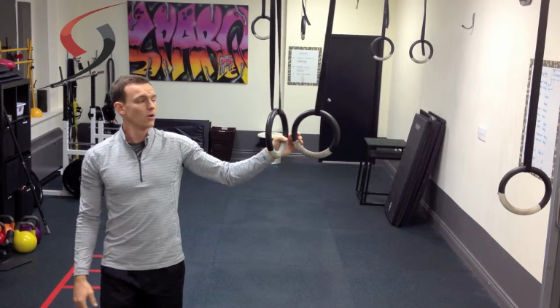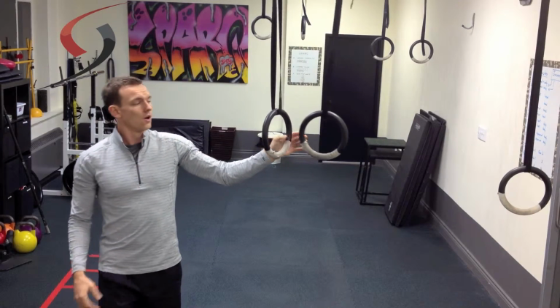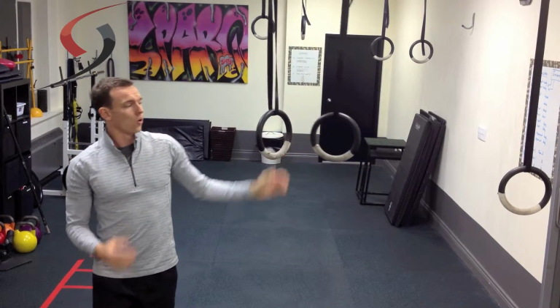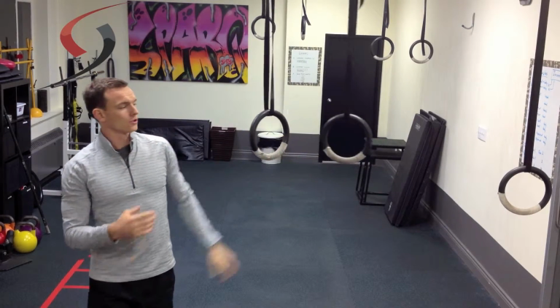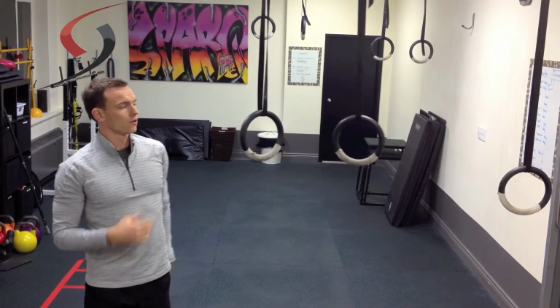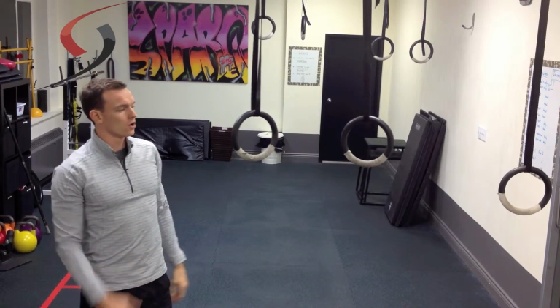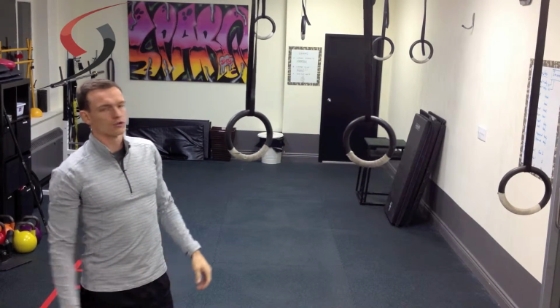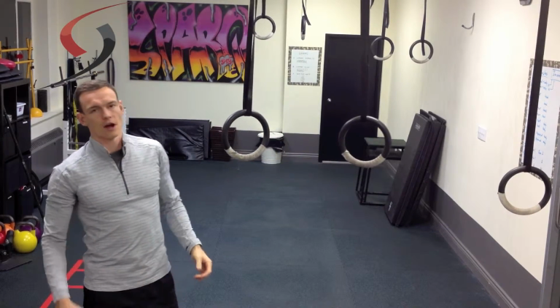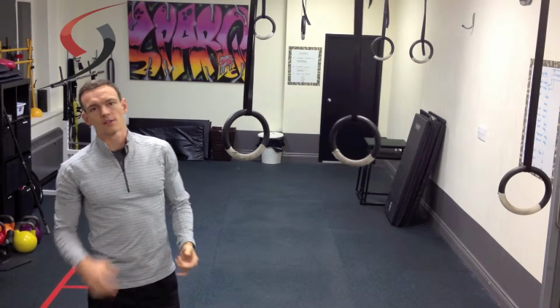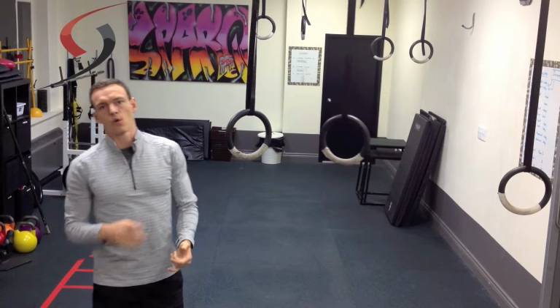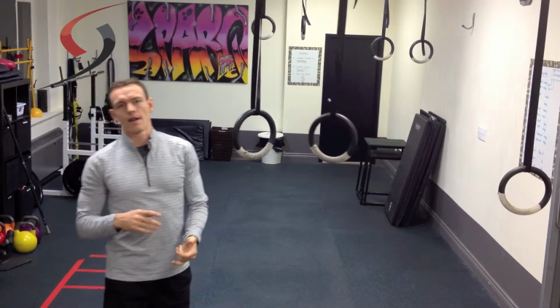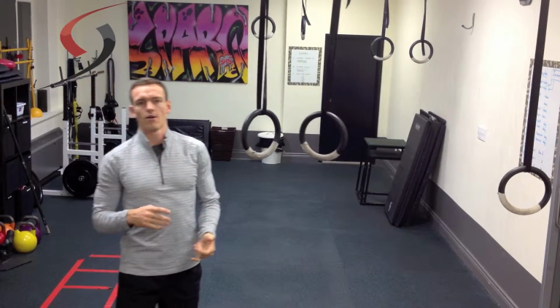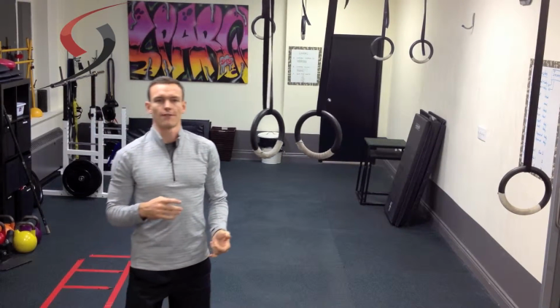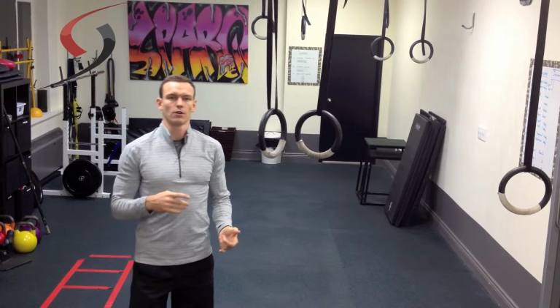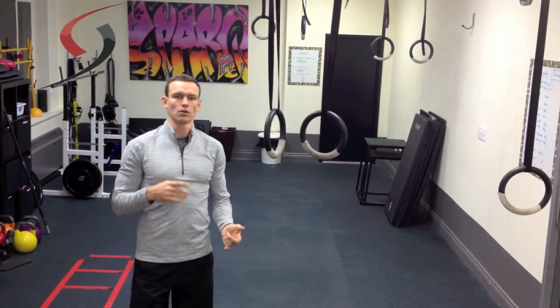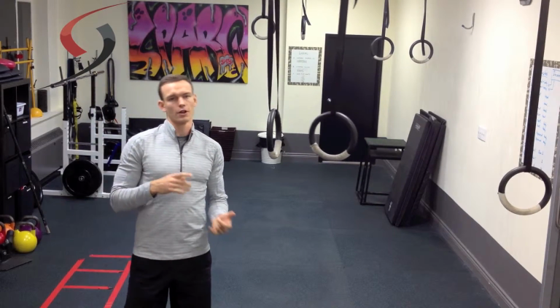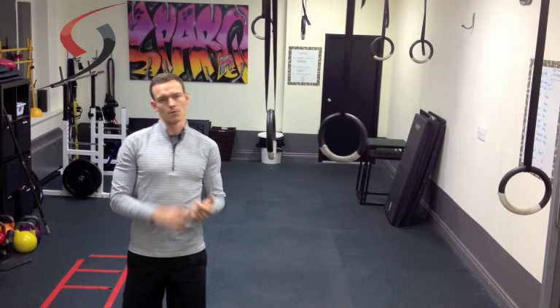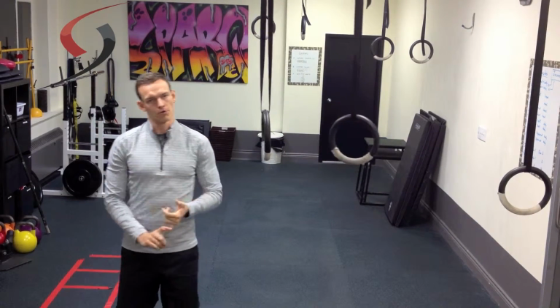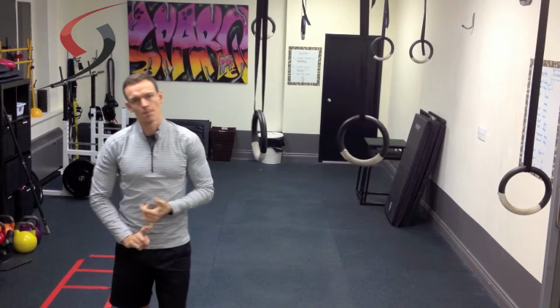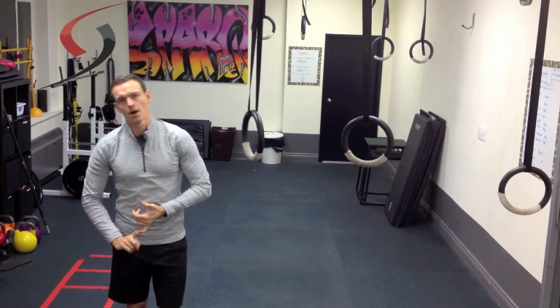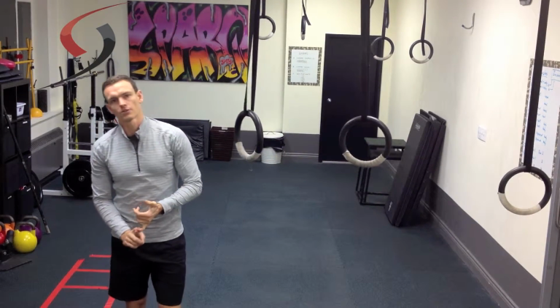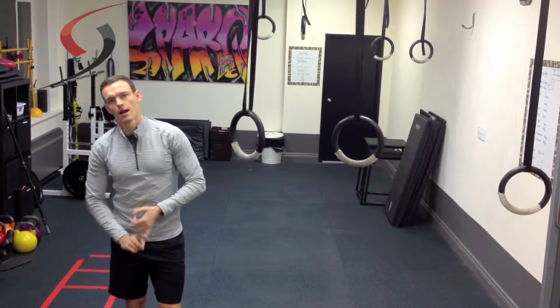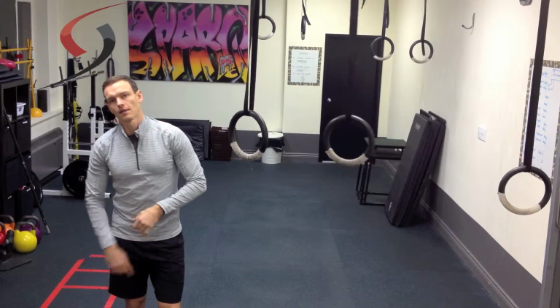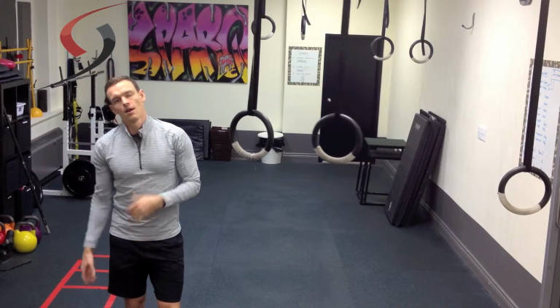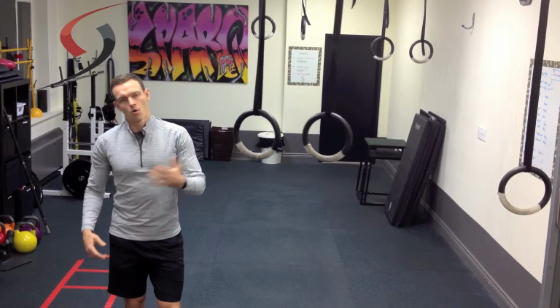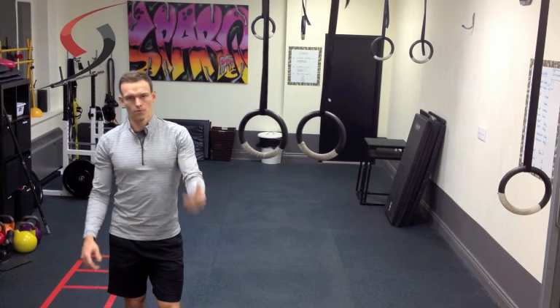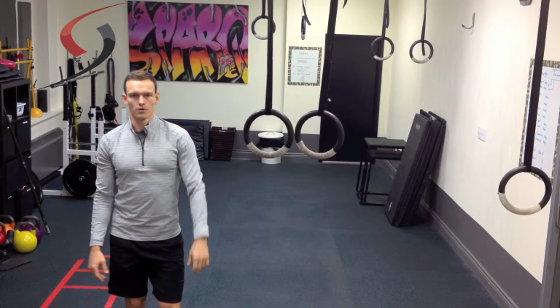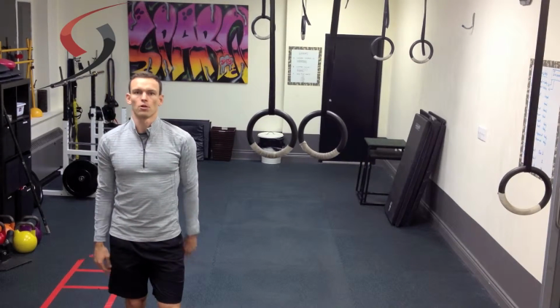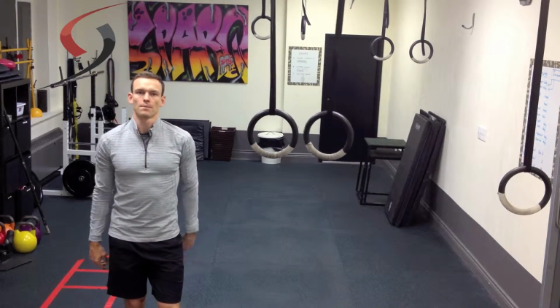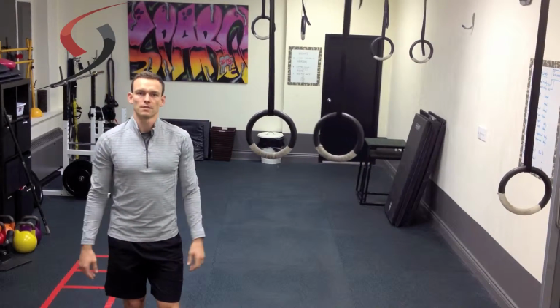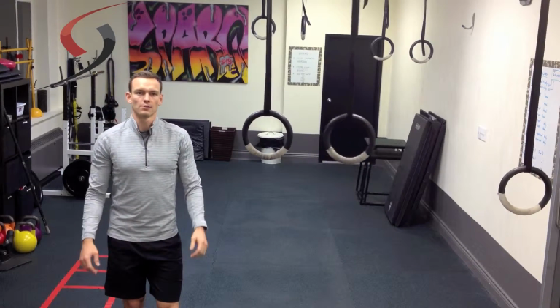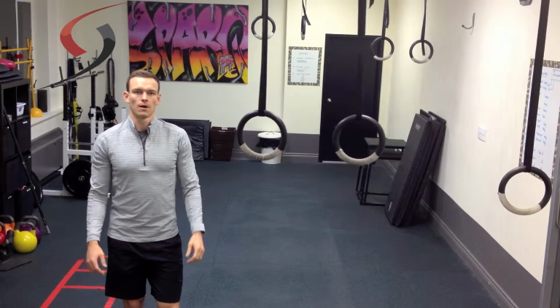So try out the horizontal row if you're looking to improve your upper body strength or your pull-ups as well.